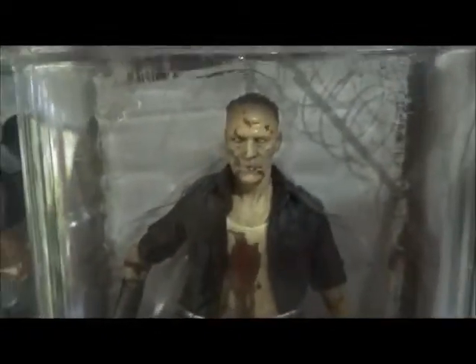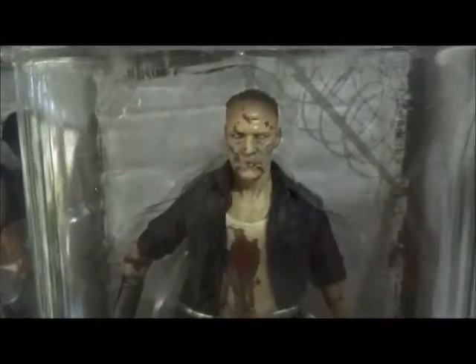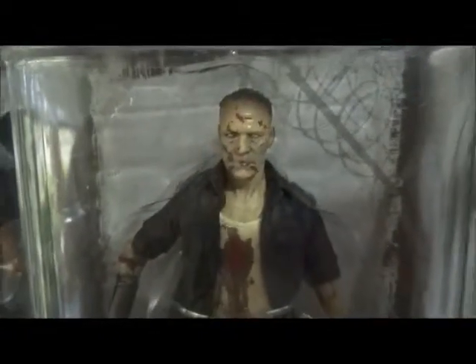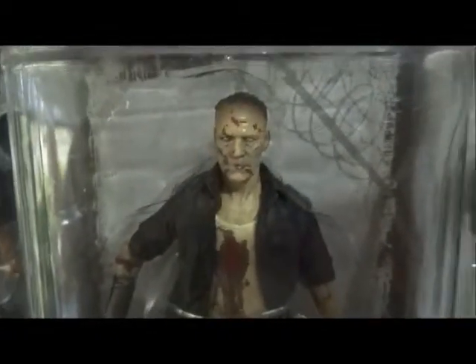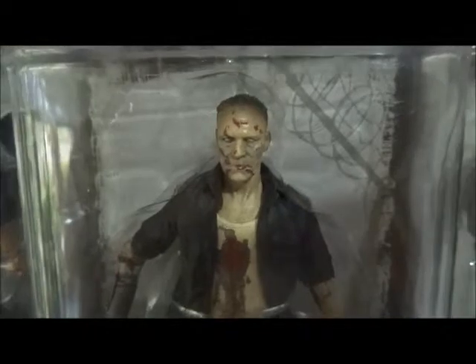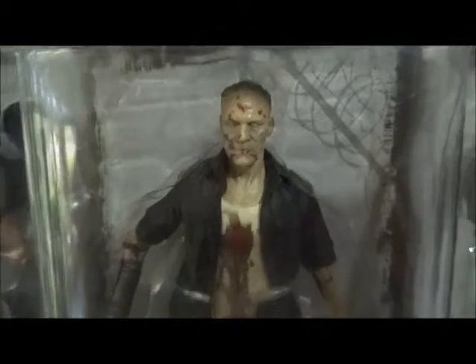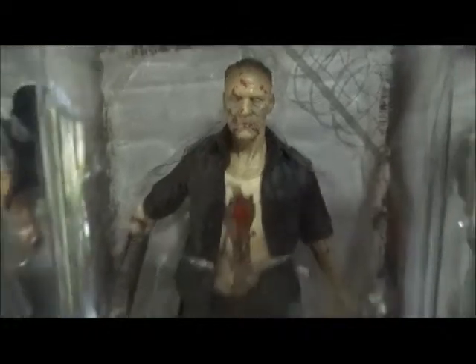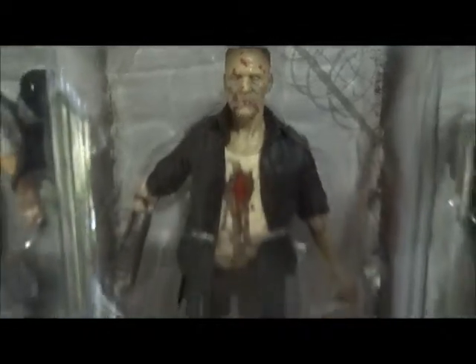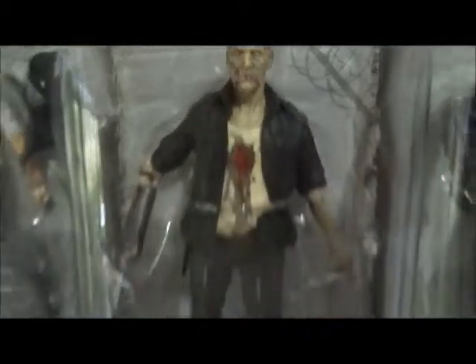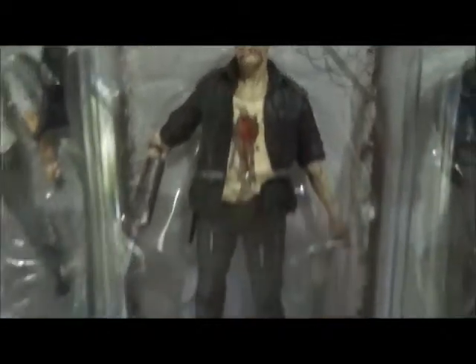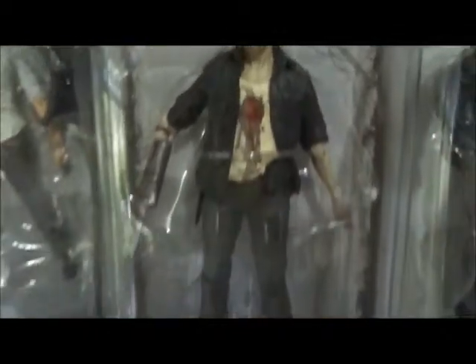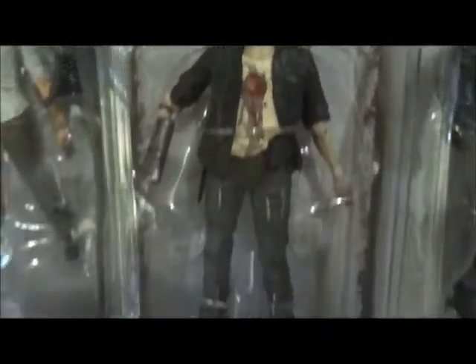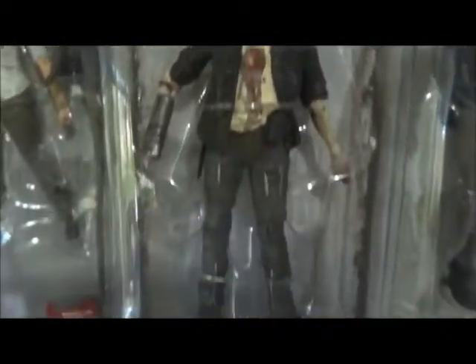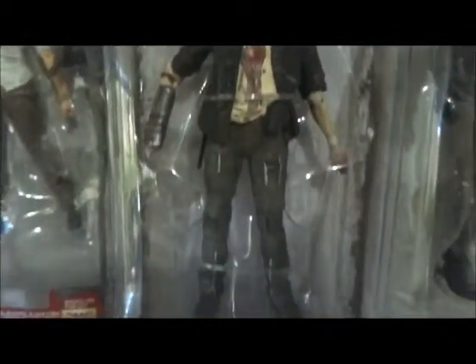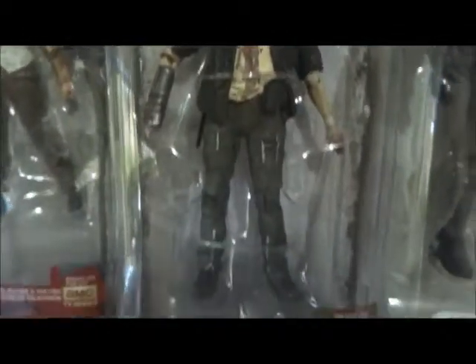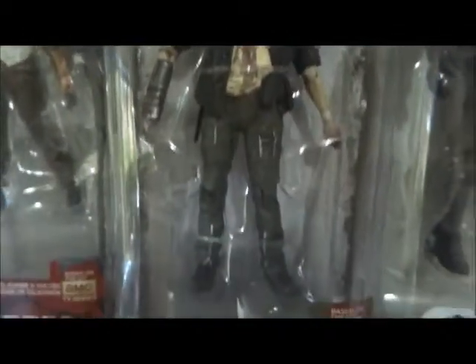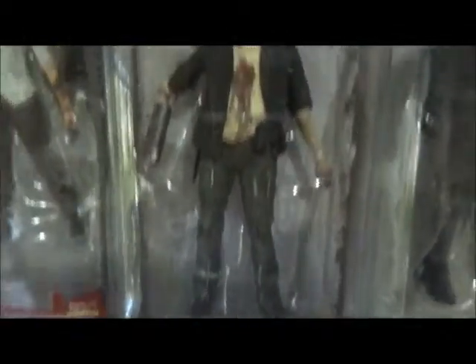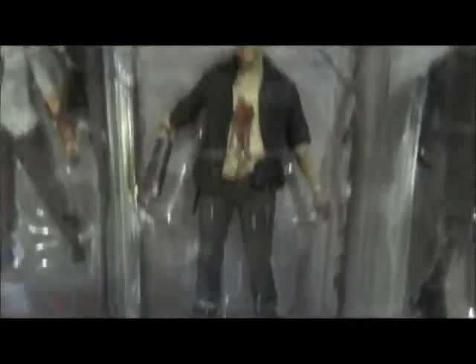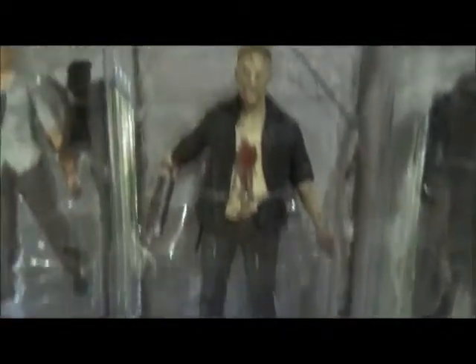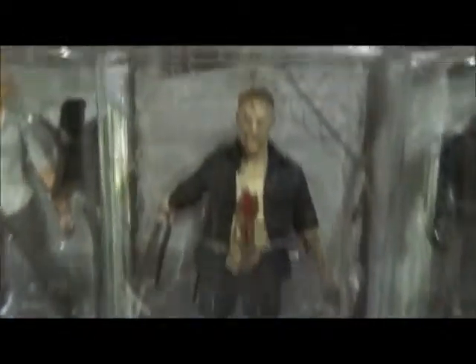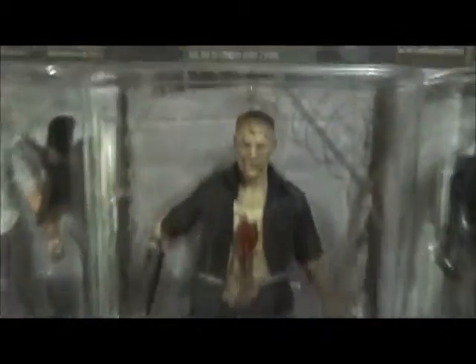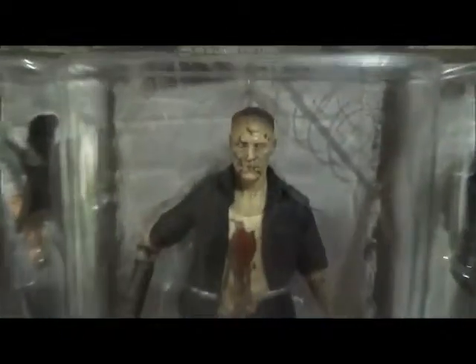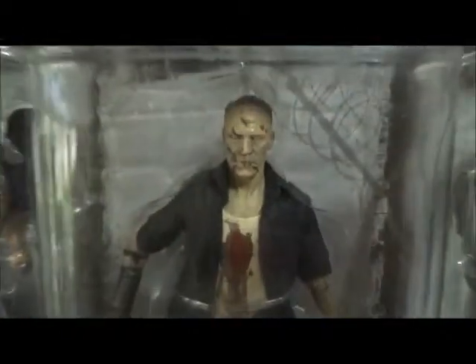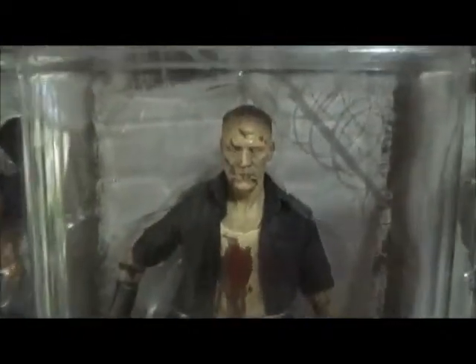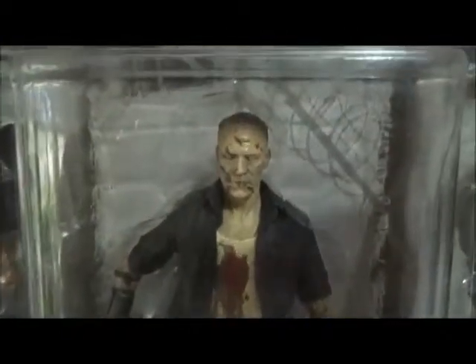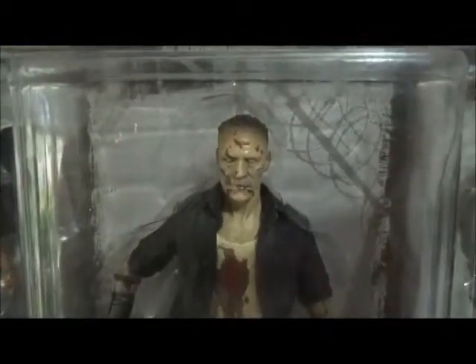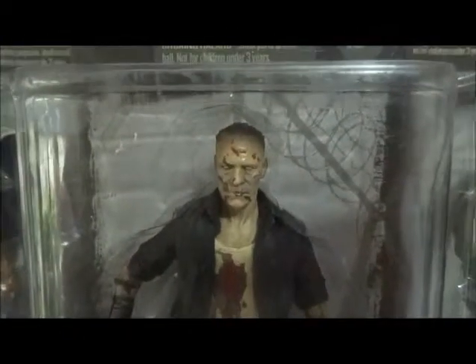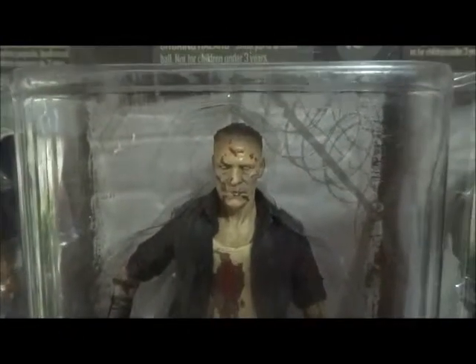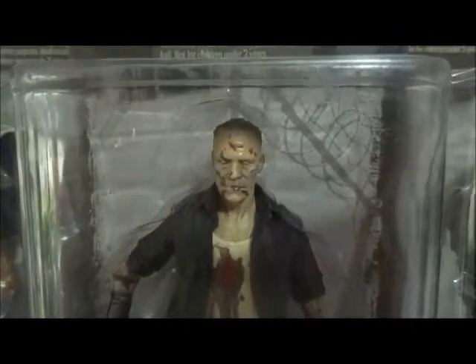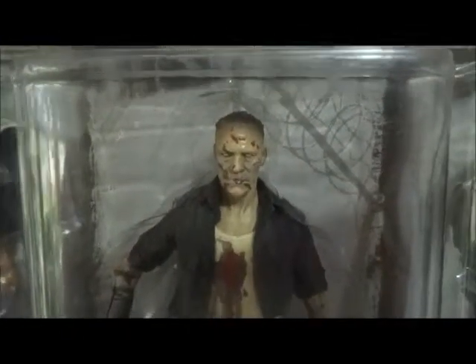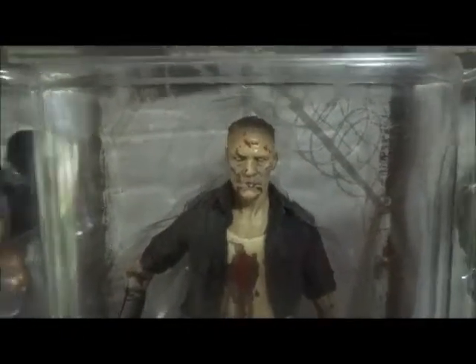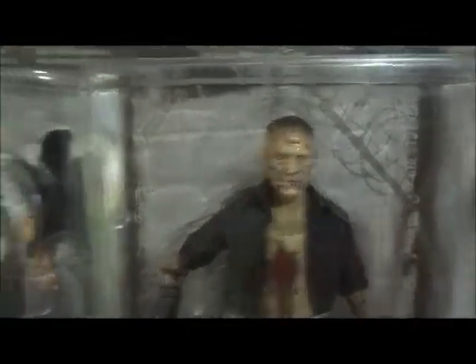We've got Merle Dixon just after he was killed. He got reanimated. Here he is as a zombie. Delightful.